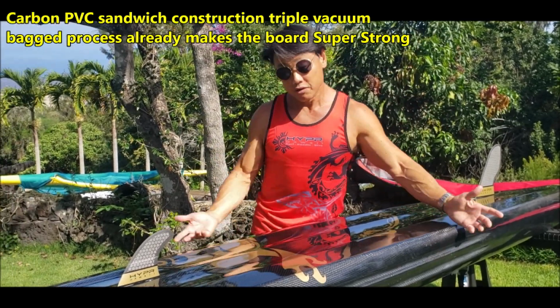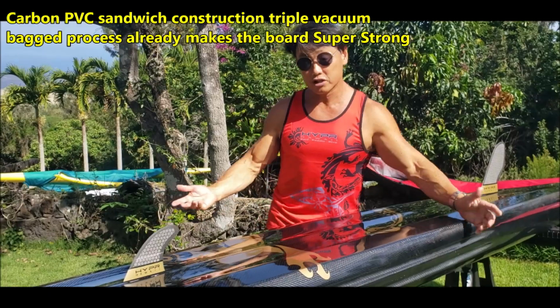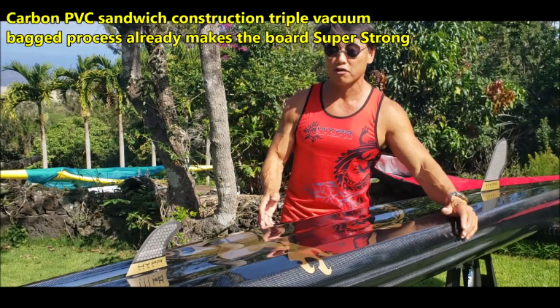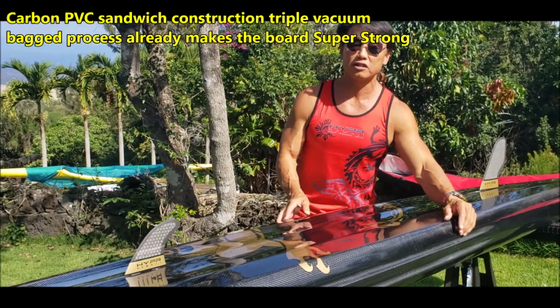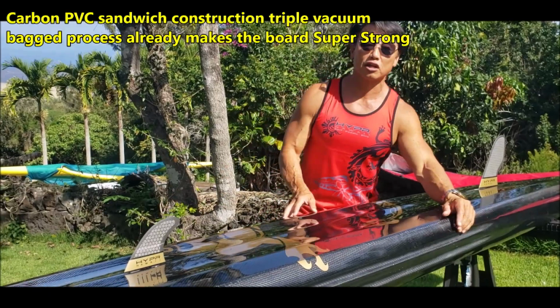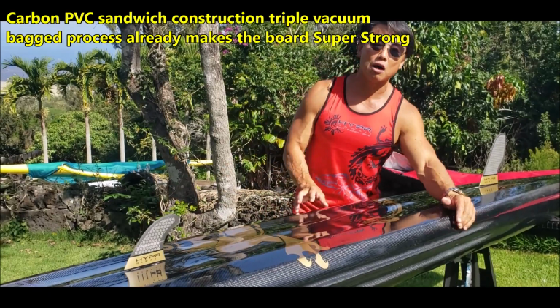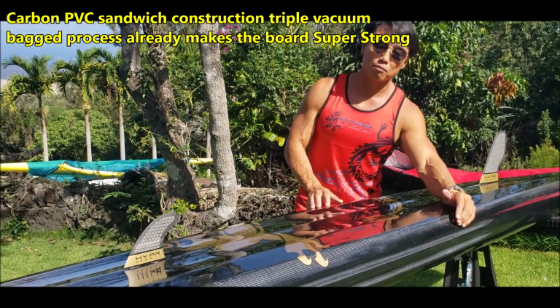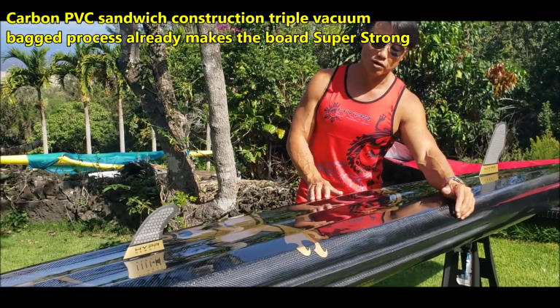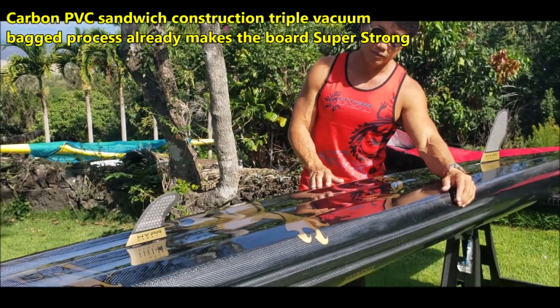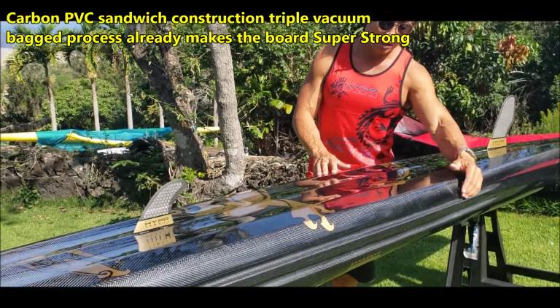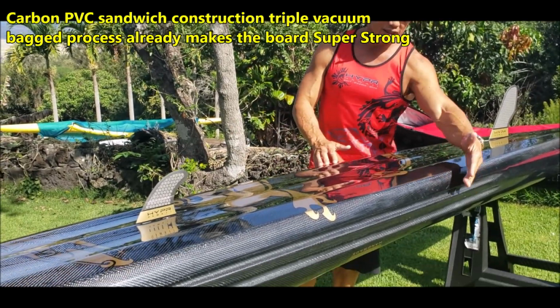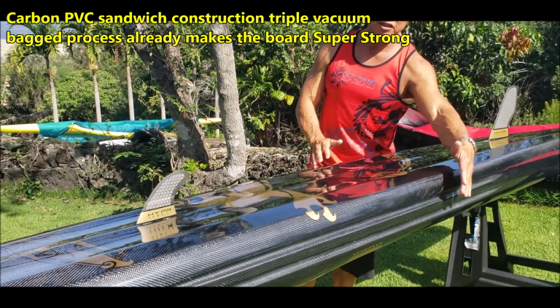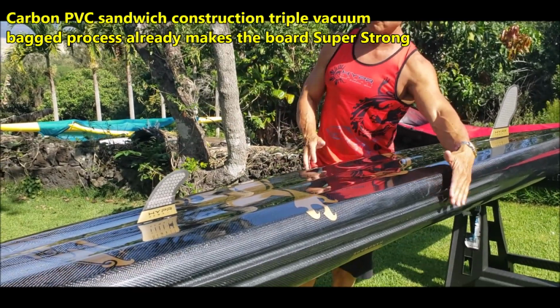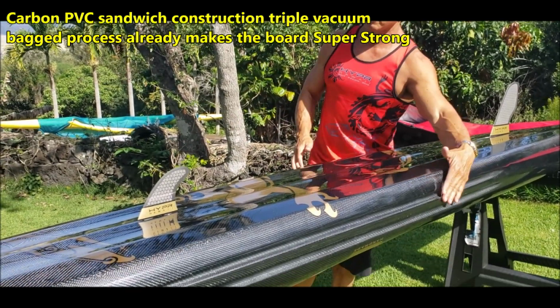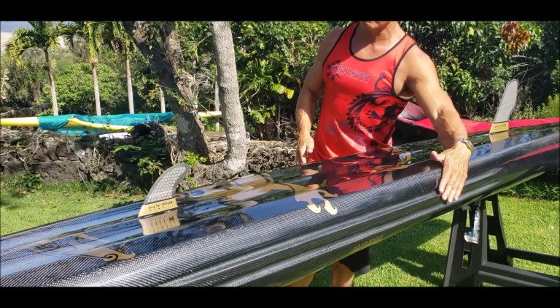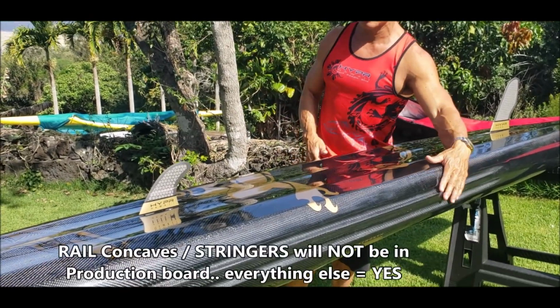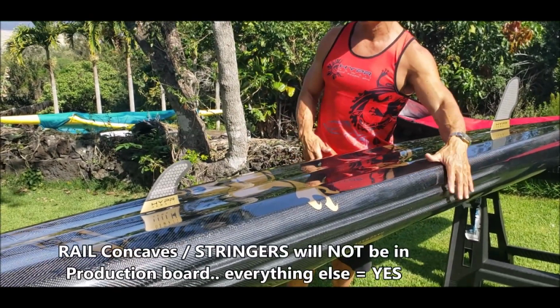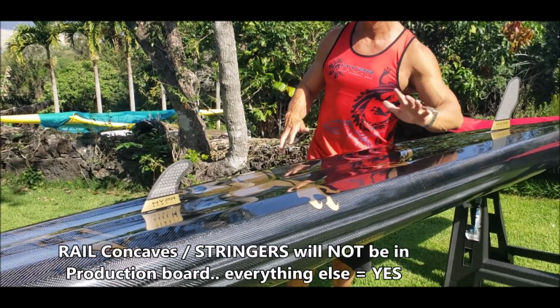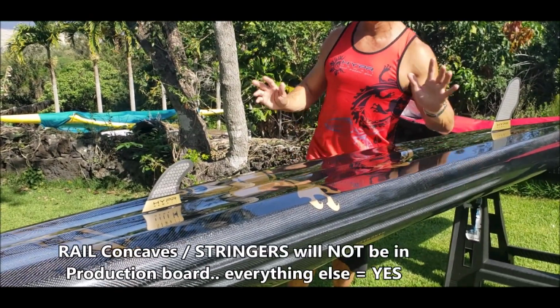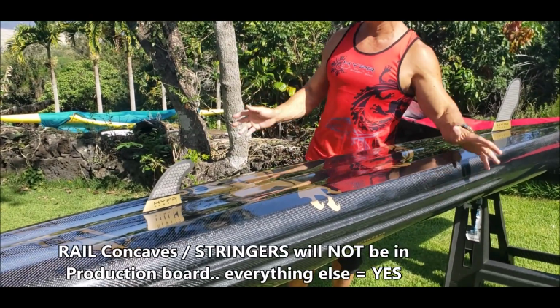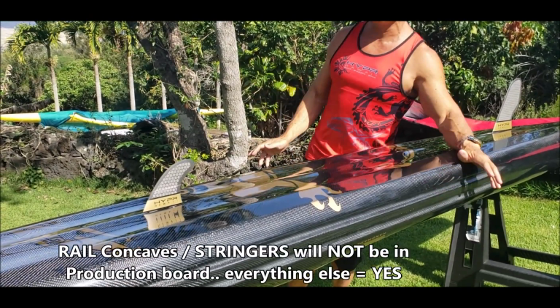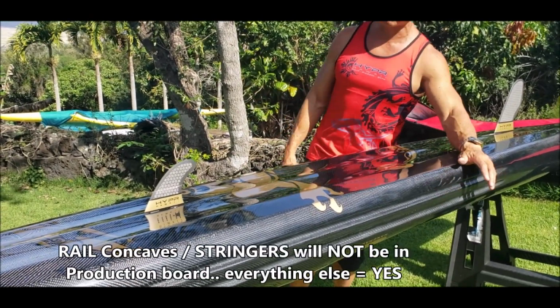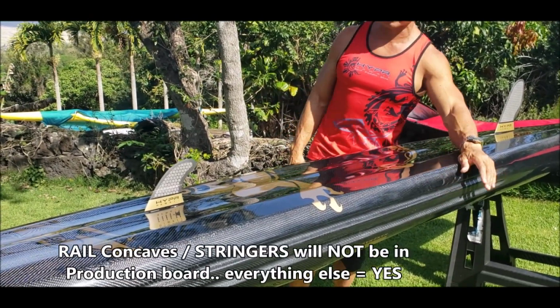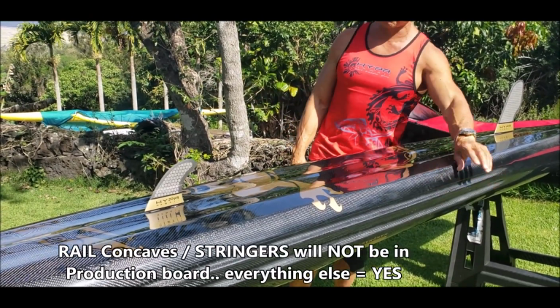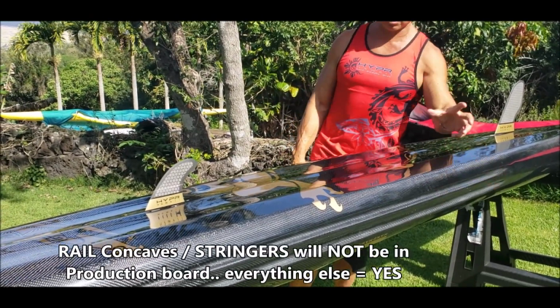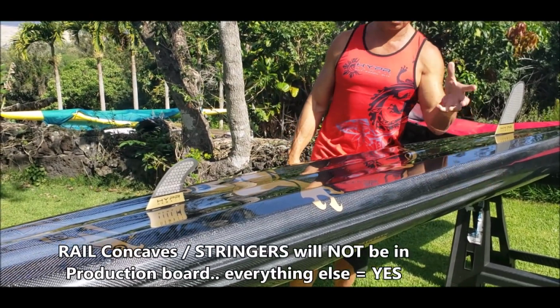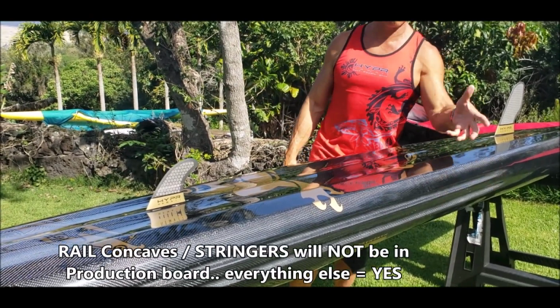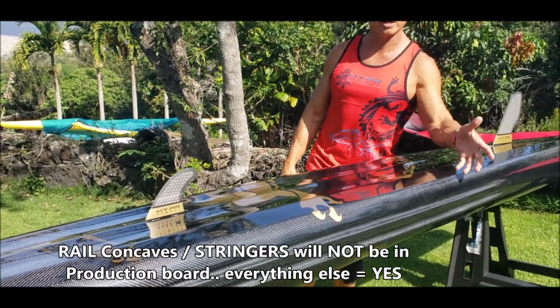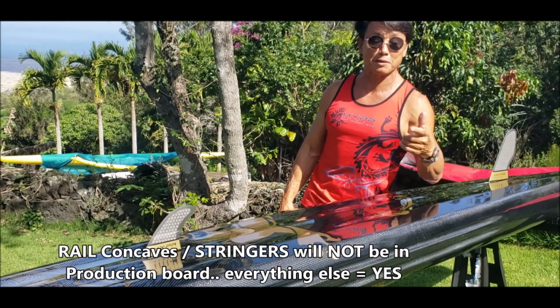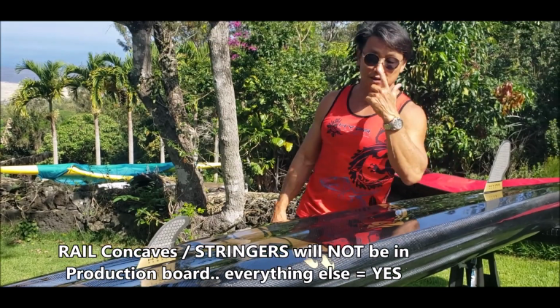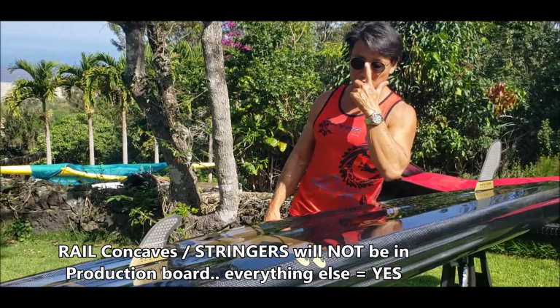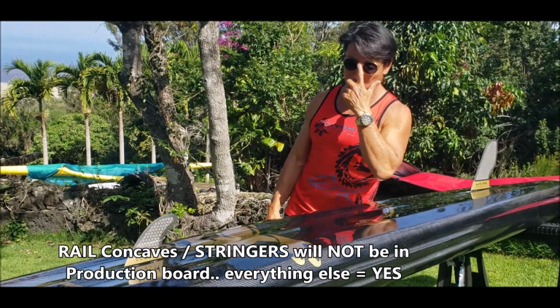First of all, this is a carbon board. This is already overkill, which is why we're not going to do it in production — because it's also very expensive to make.